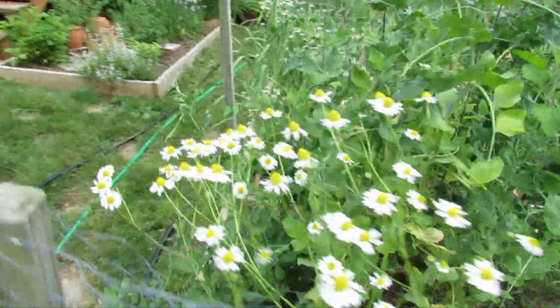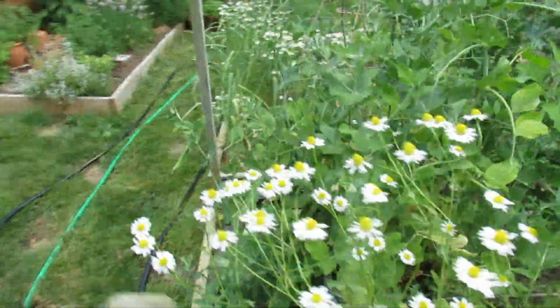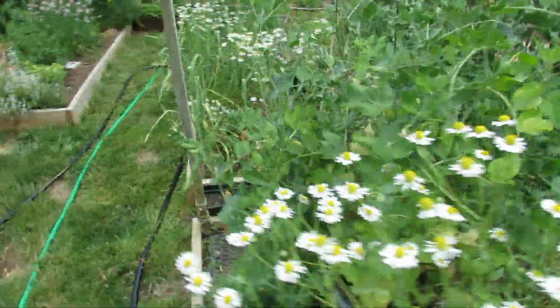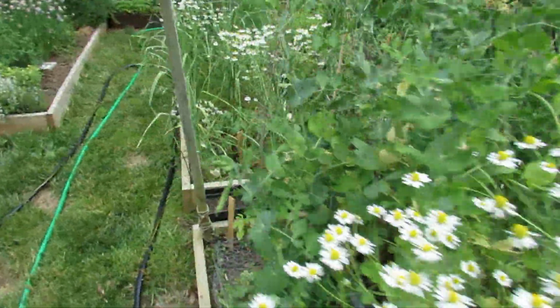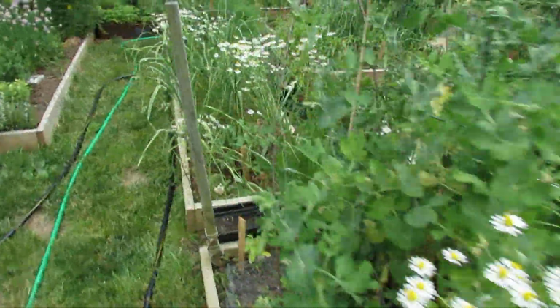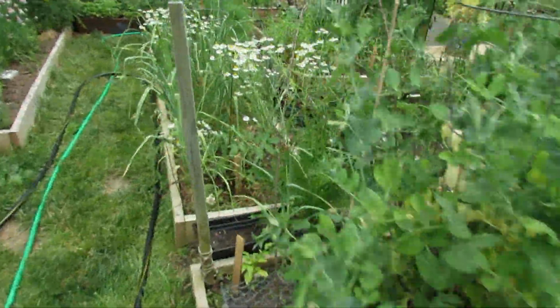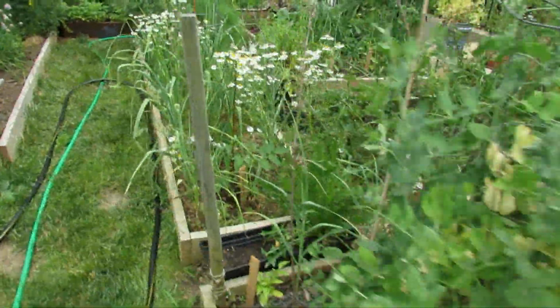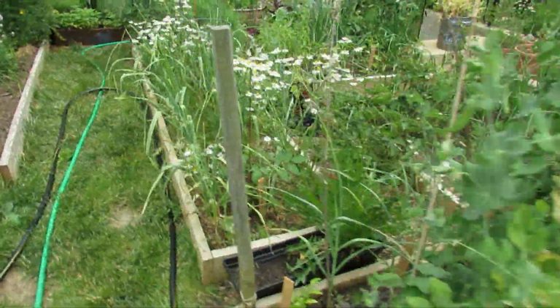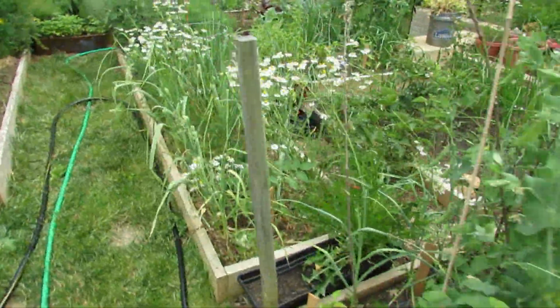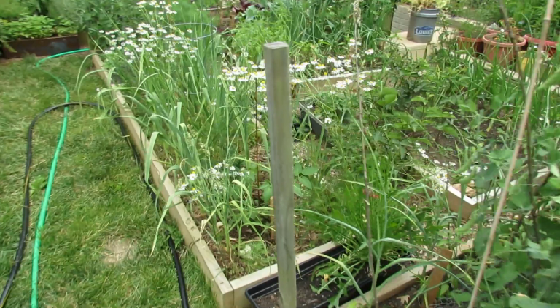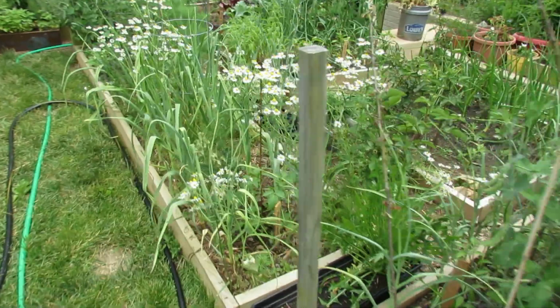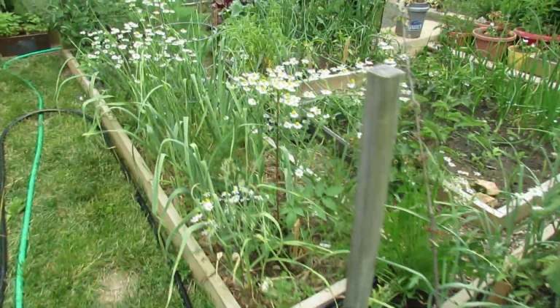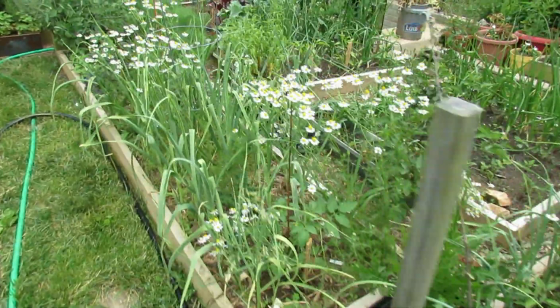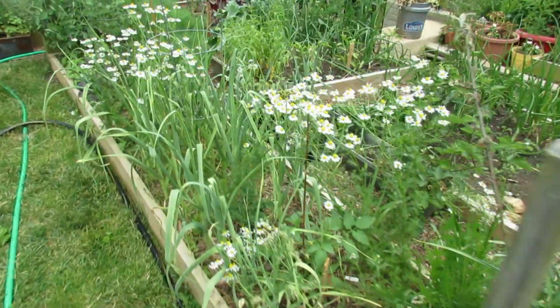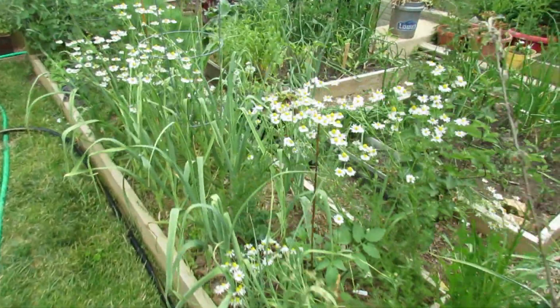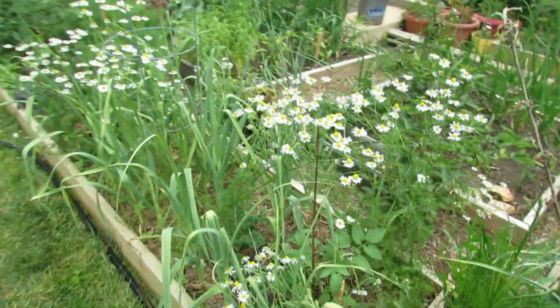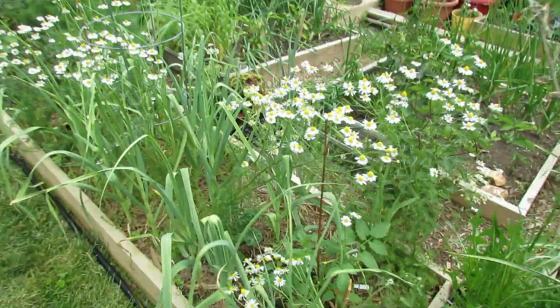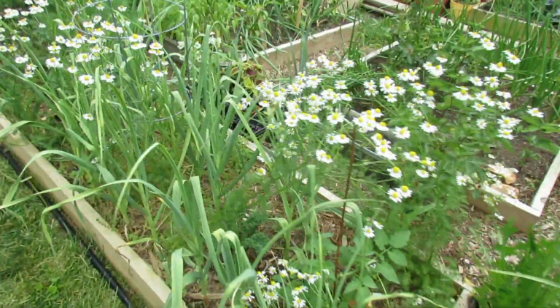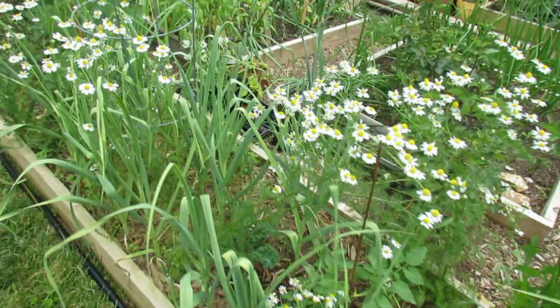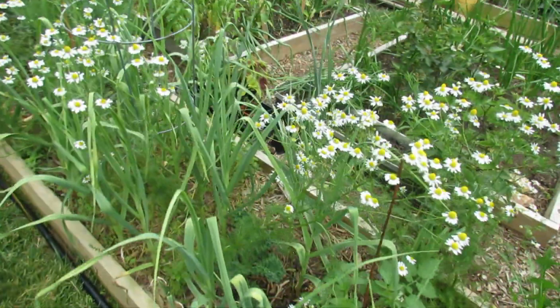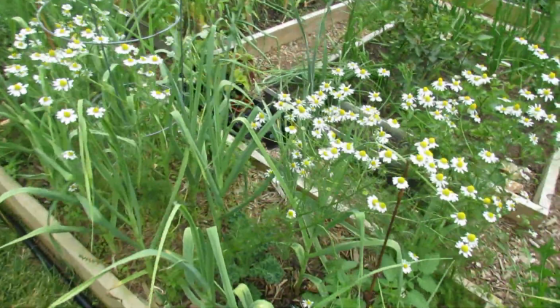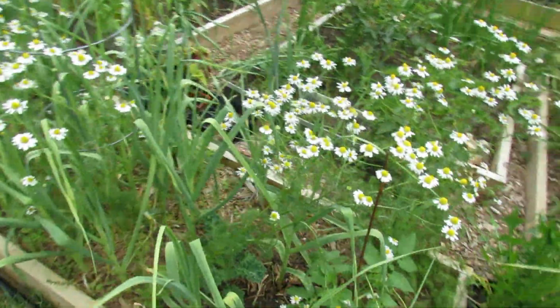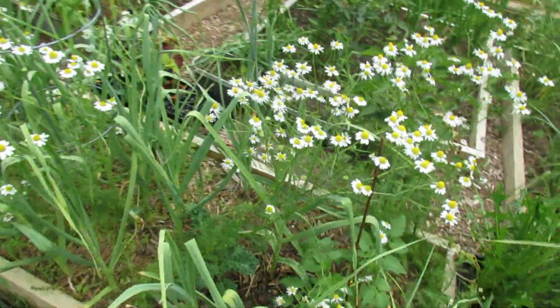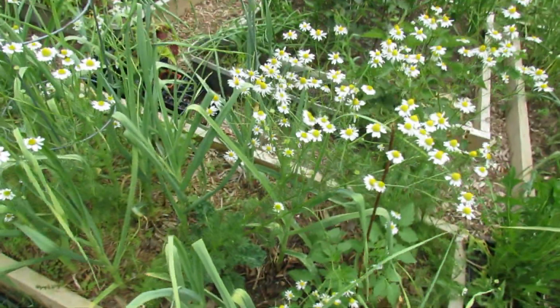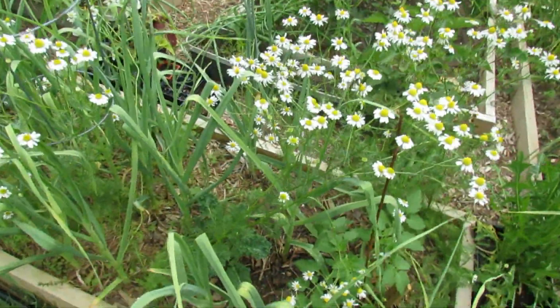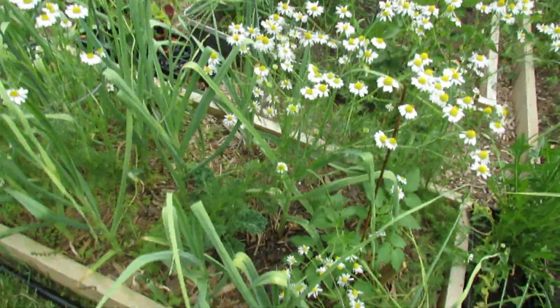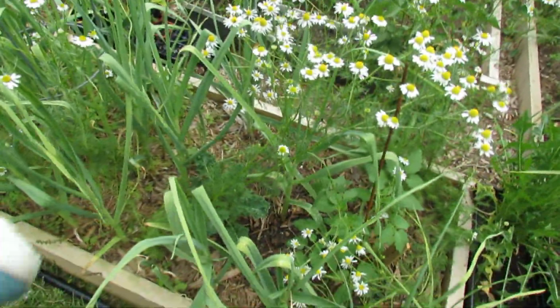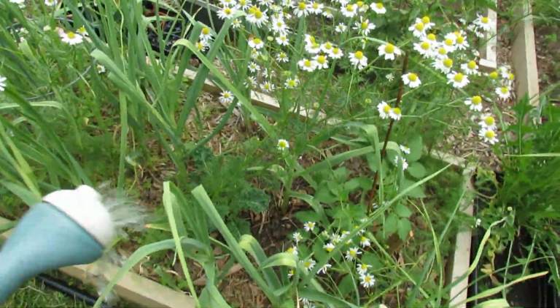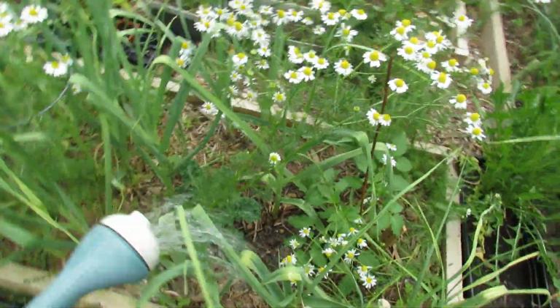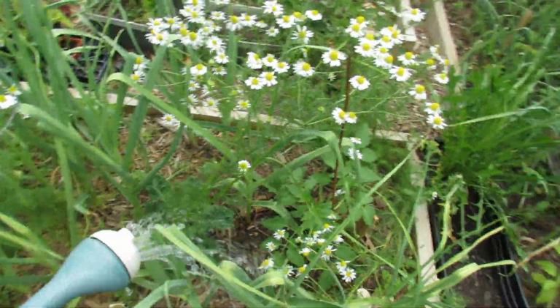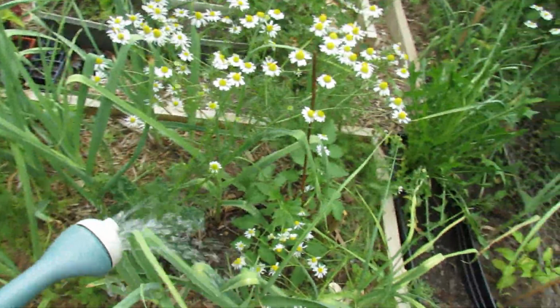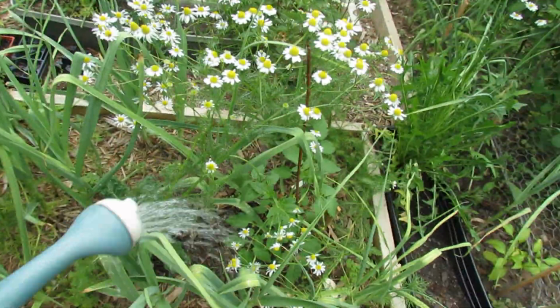The garlic's starting to mature. You can't see it like the onions, but this is garlic mixed in with my chamomile.